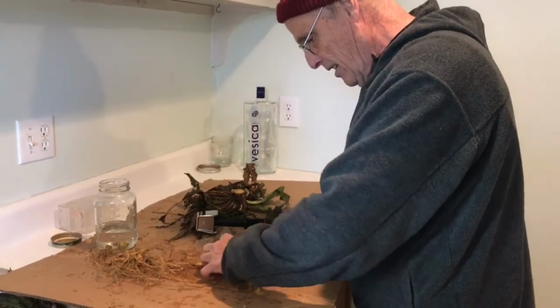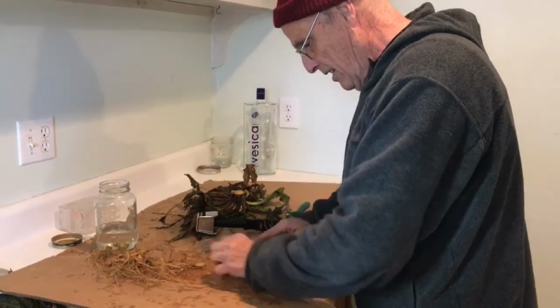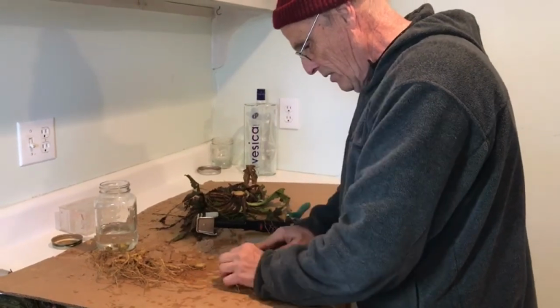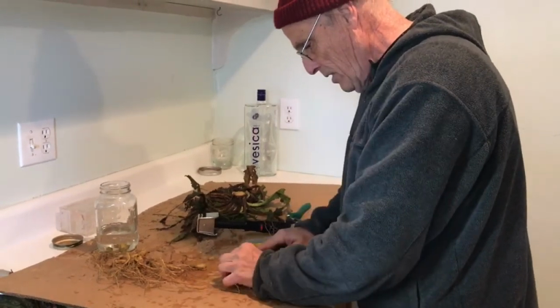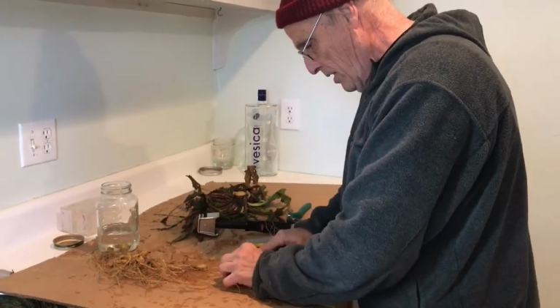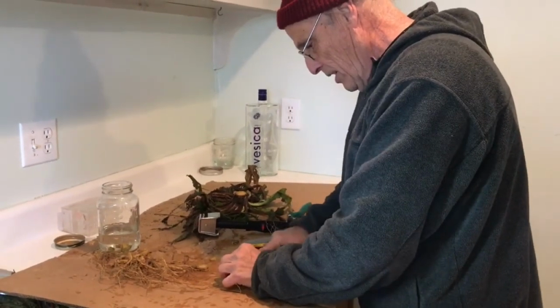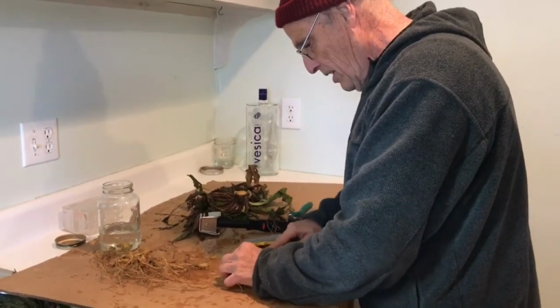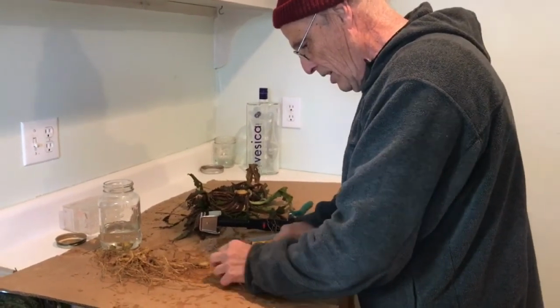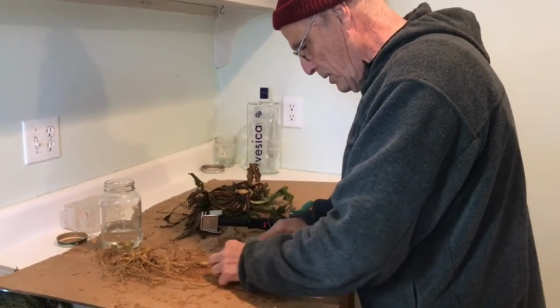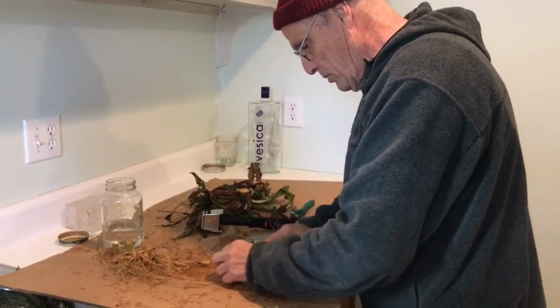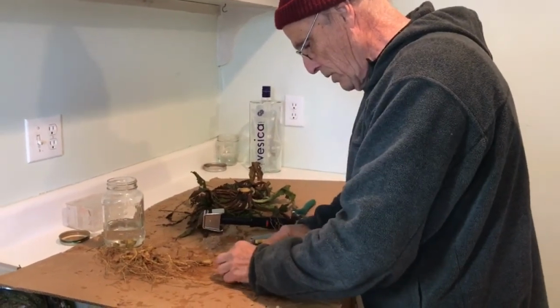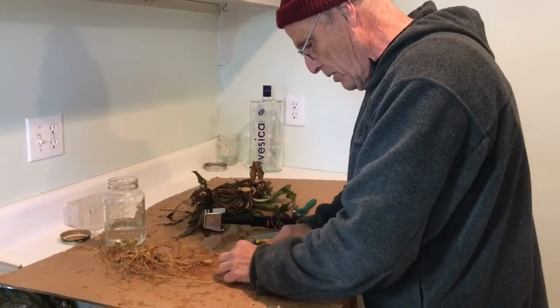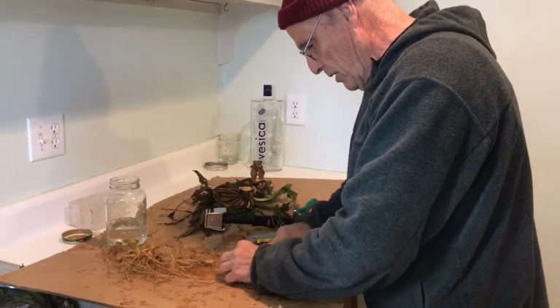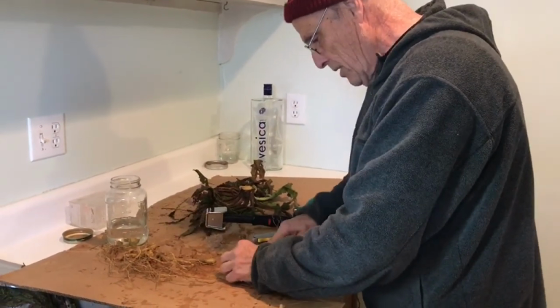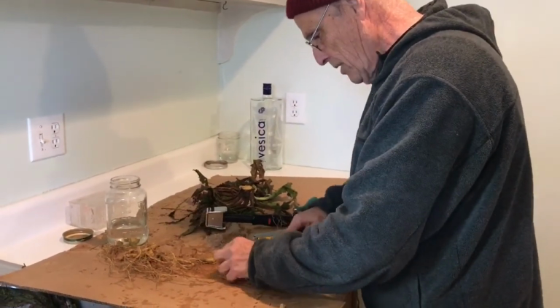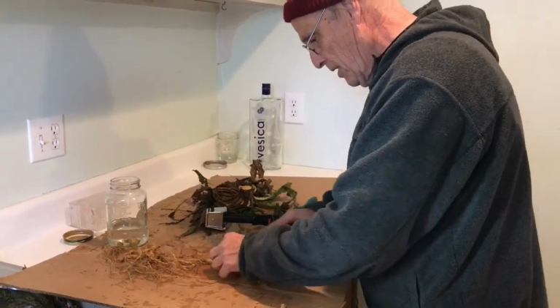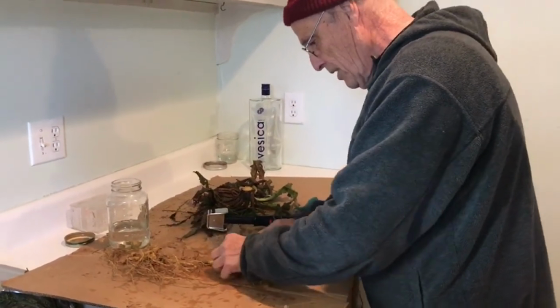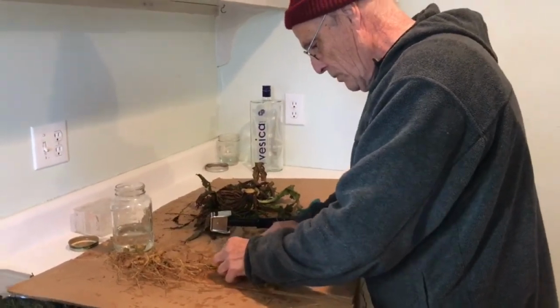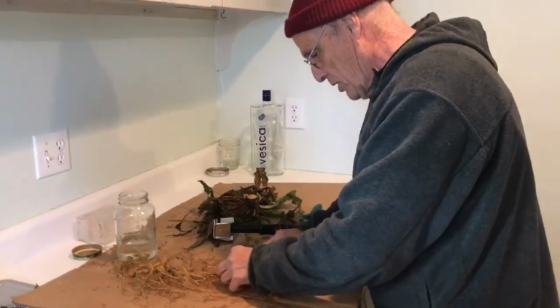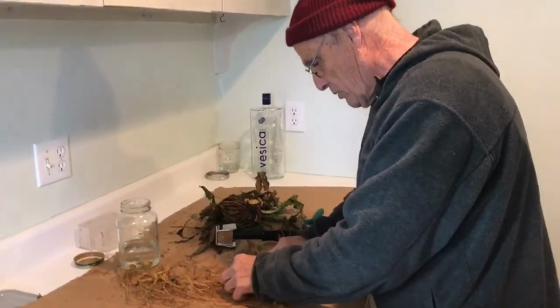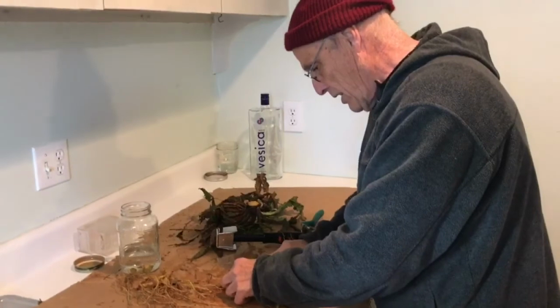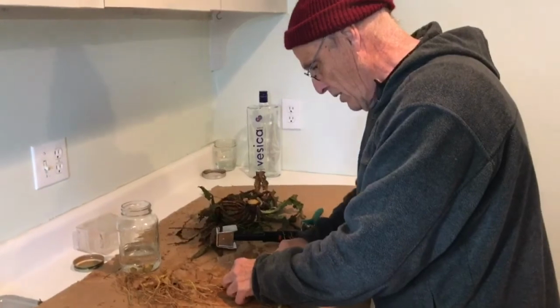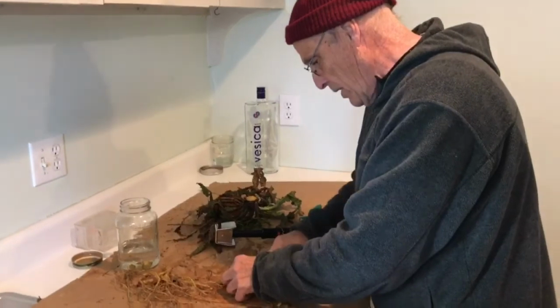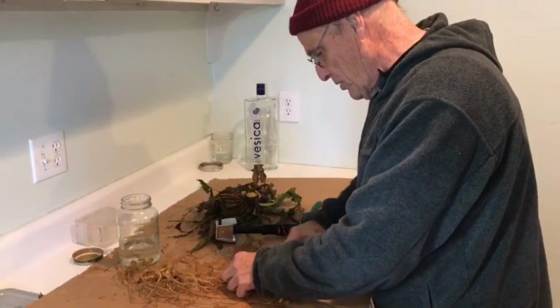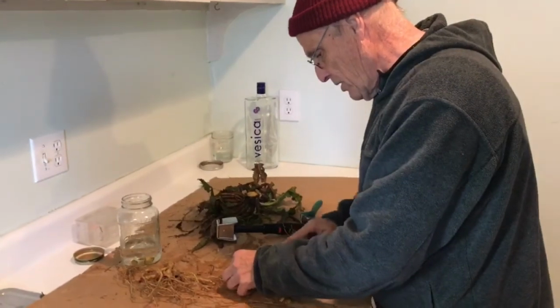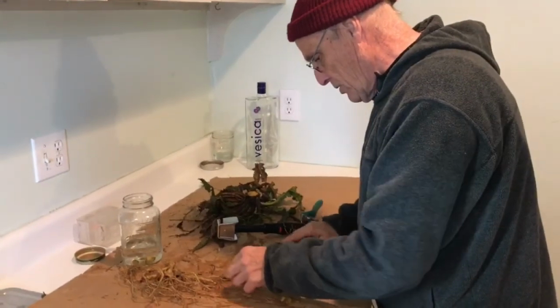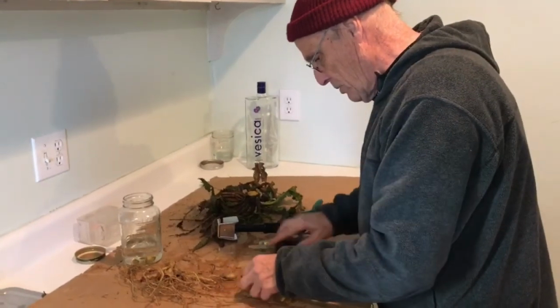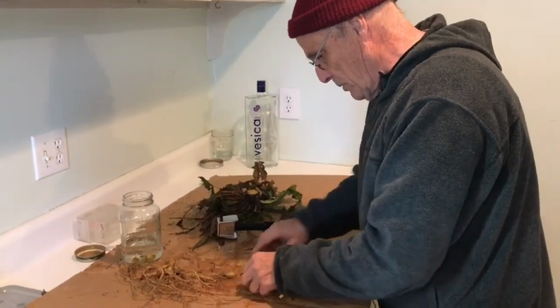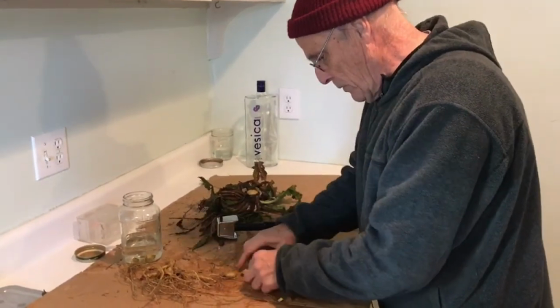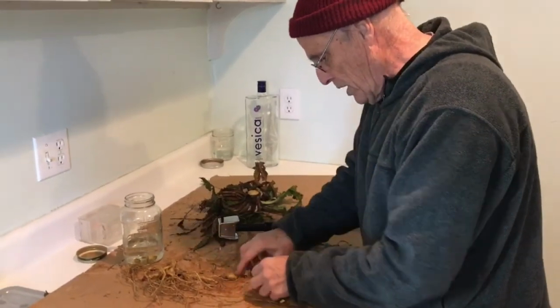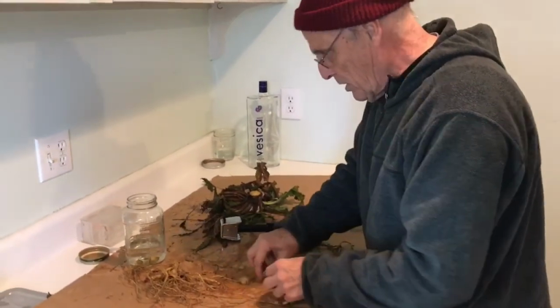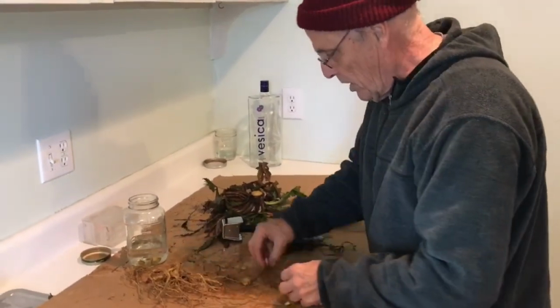Wayne, what are you doing? Cutting up teasel root. And what are you making? We're extracting whatever's in teasel root with alcohol.